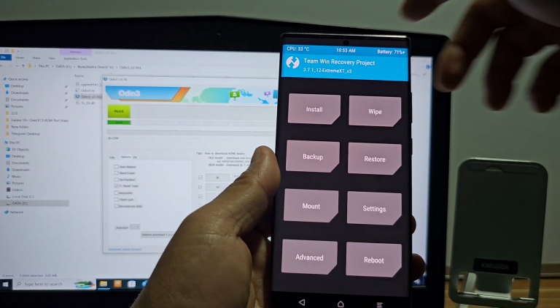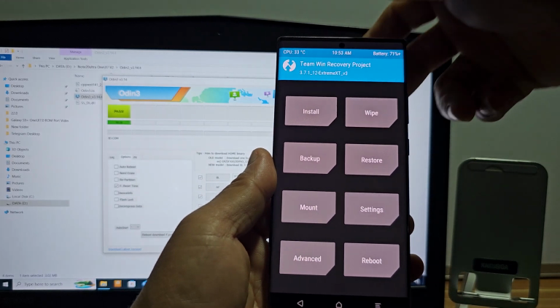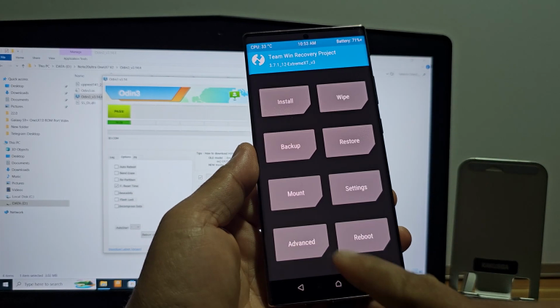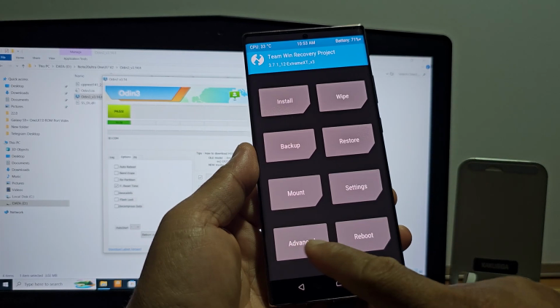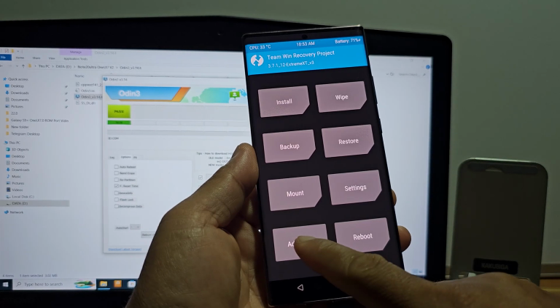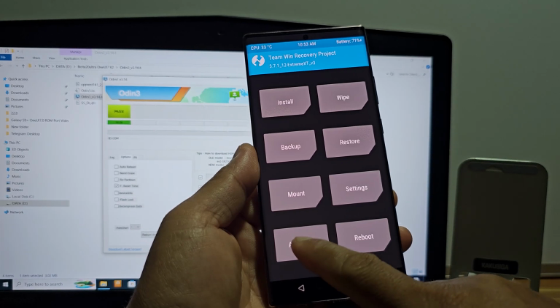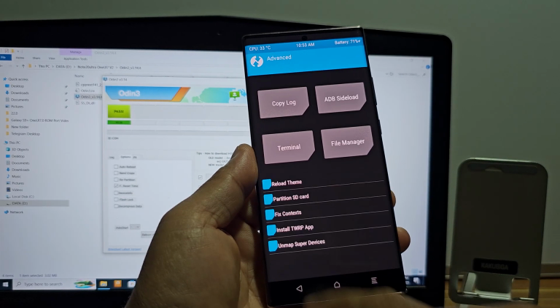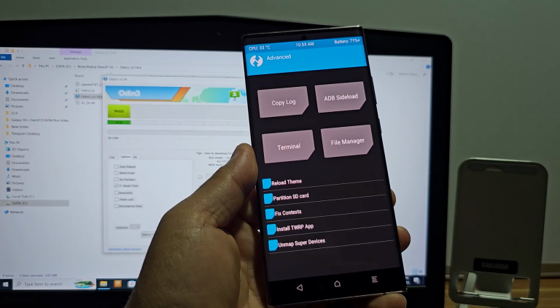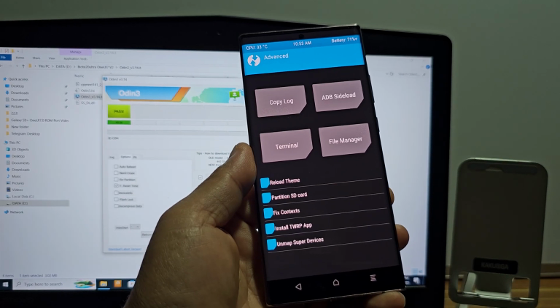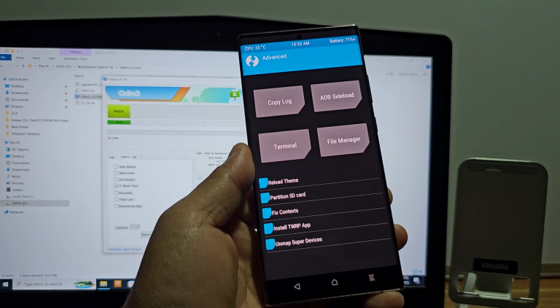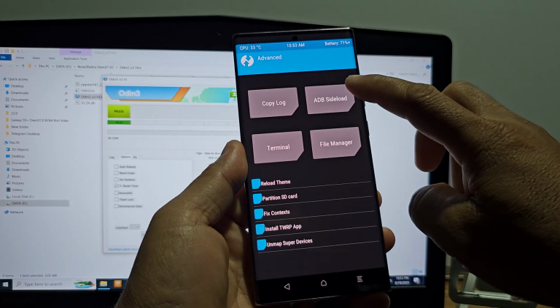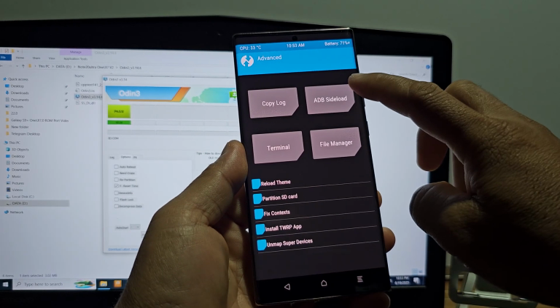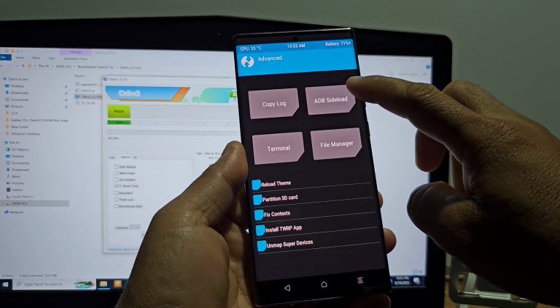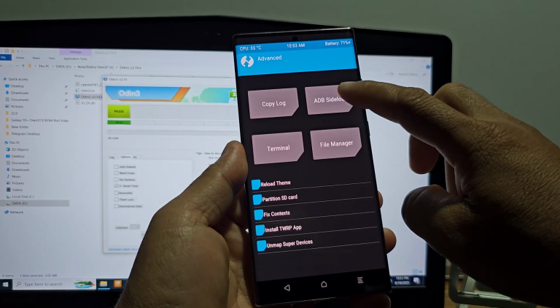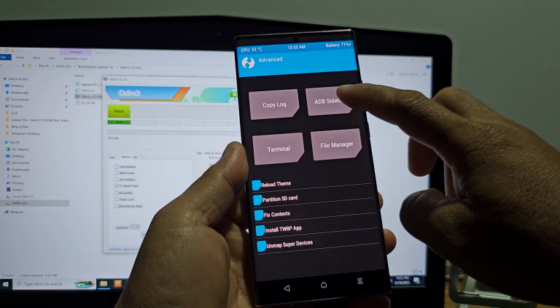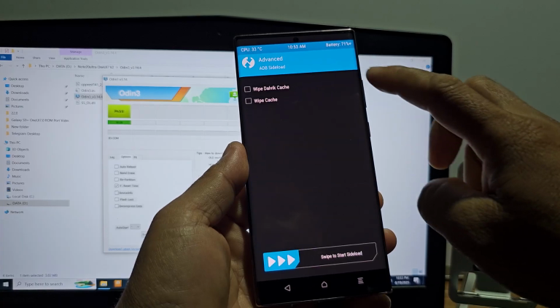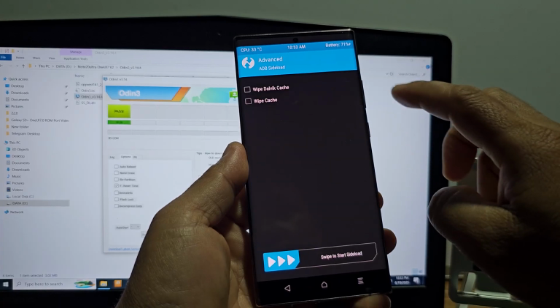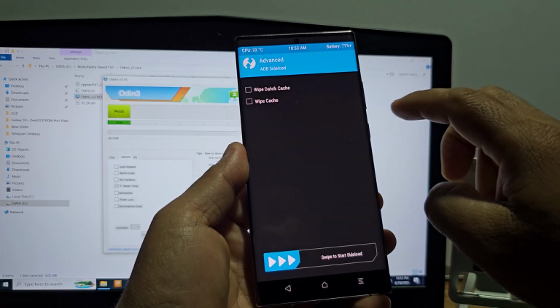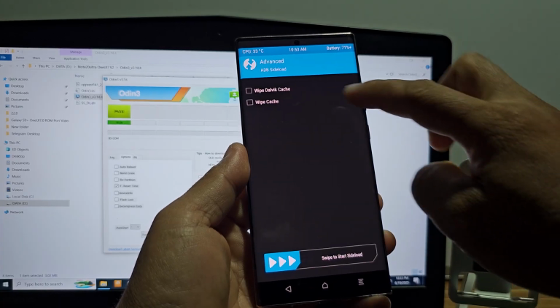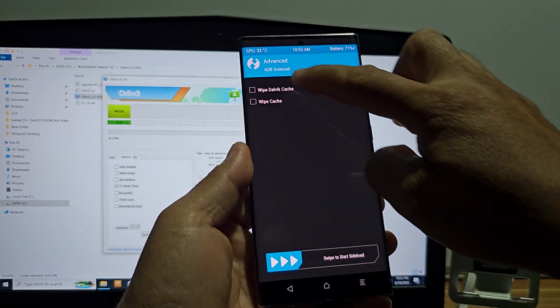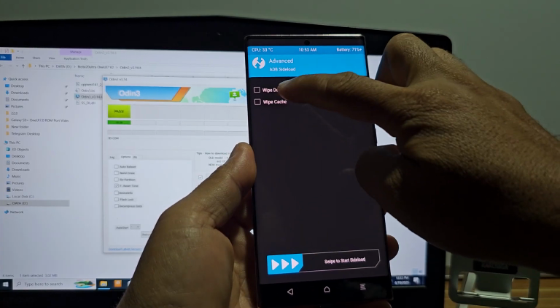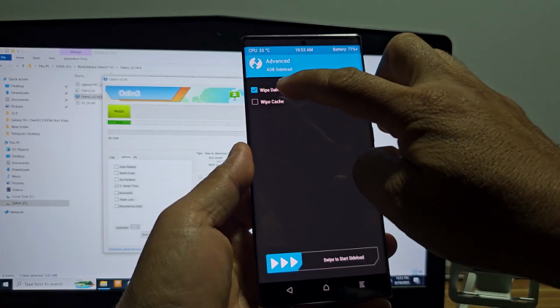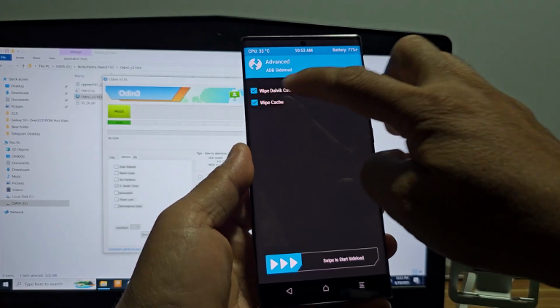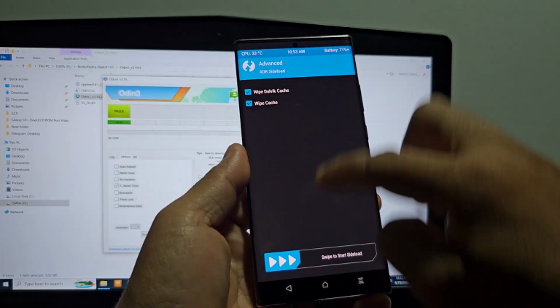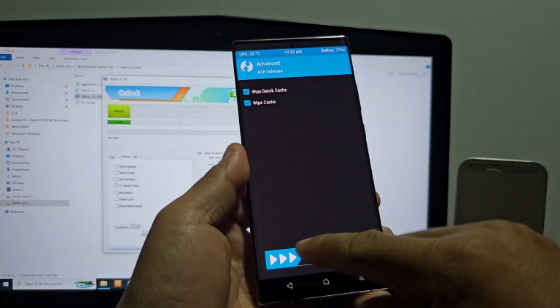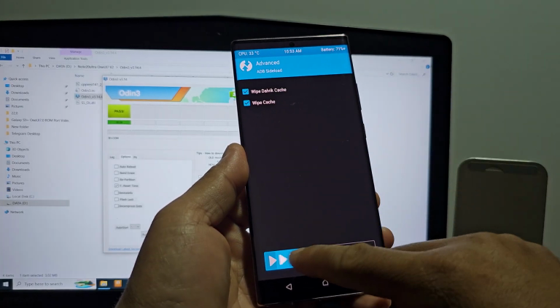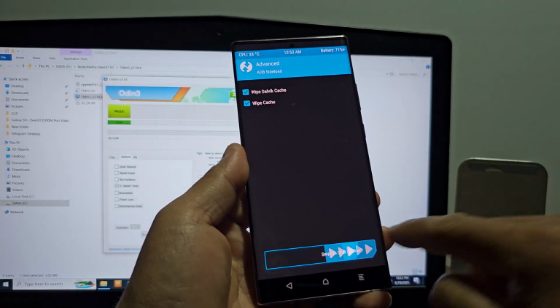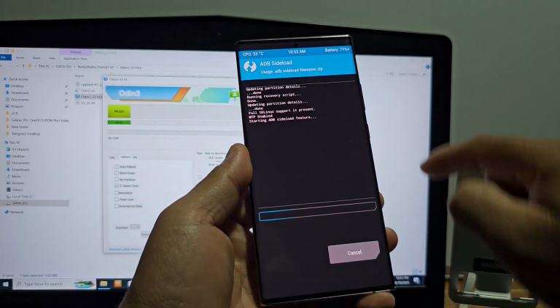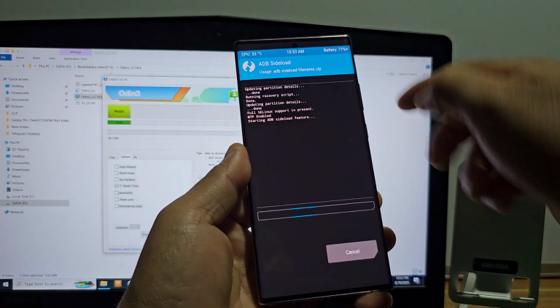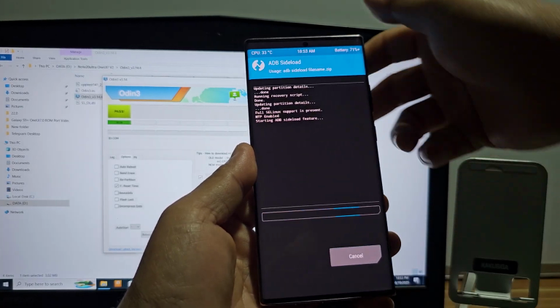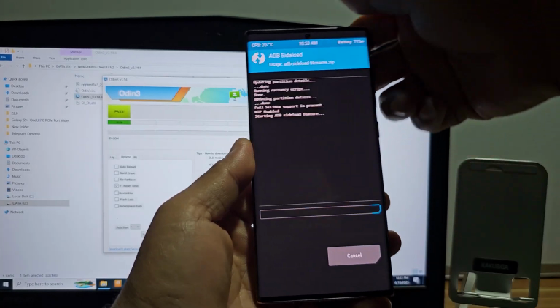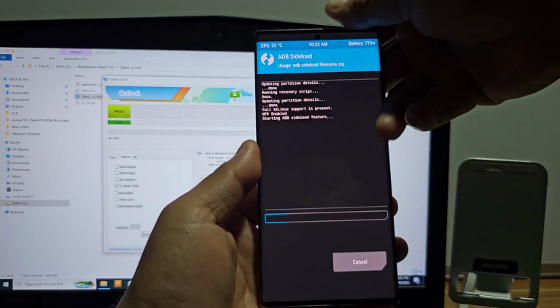Start flashing Extreme-ROM Nexus version 2. Follow the video guide.